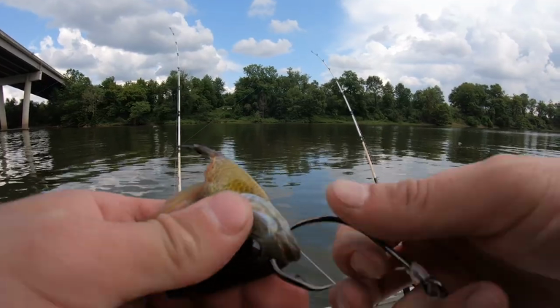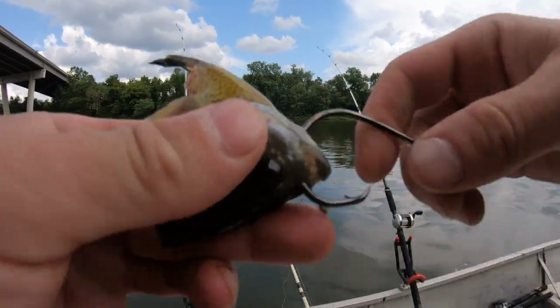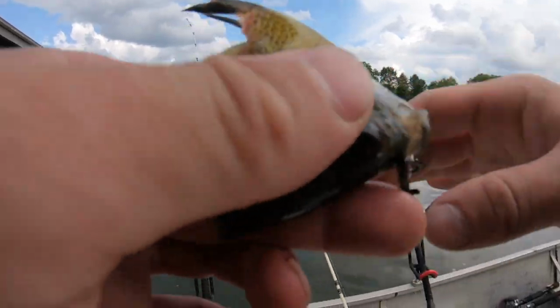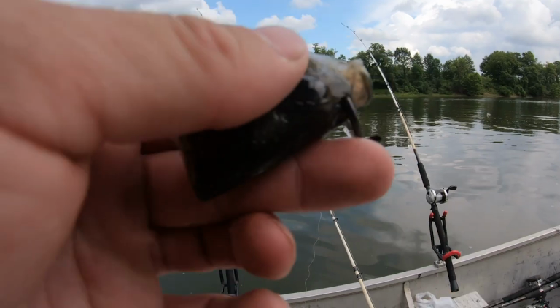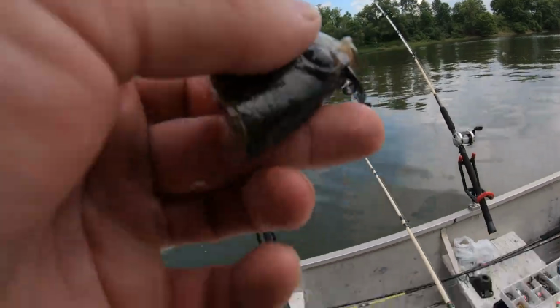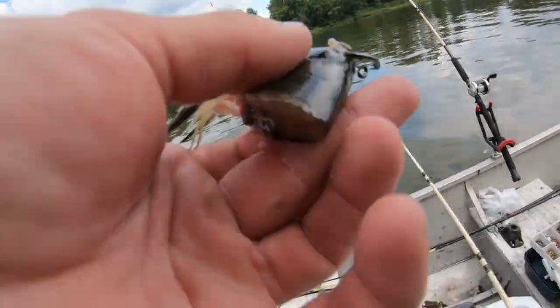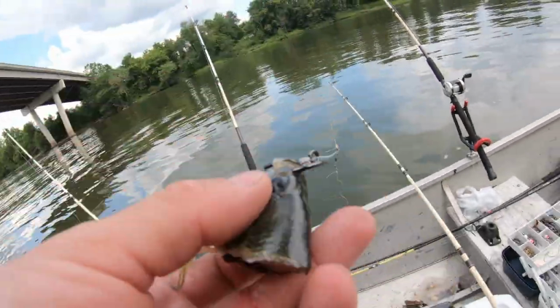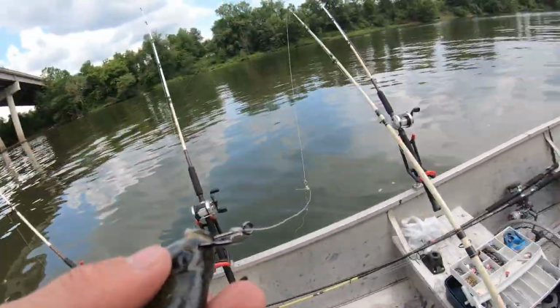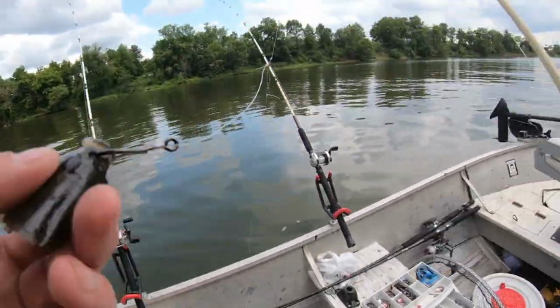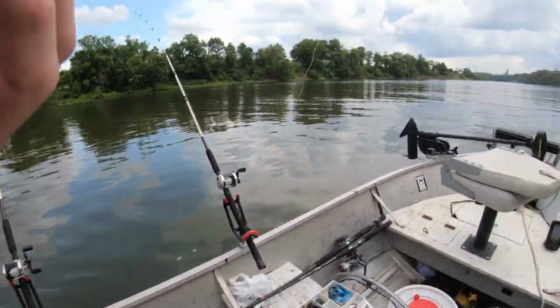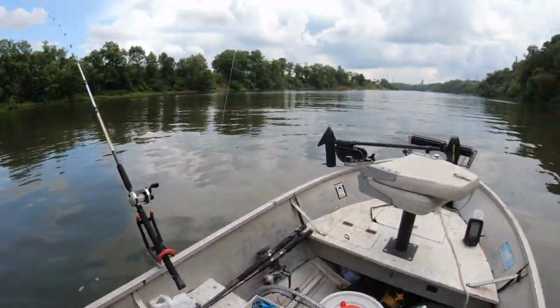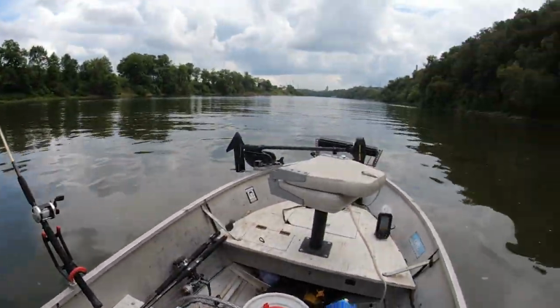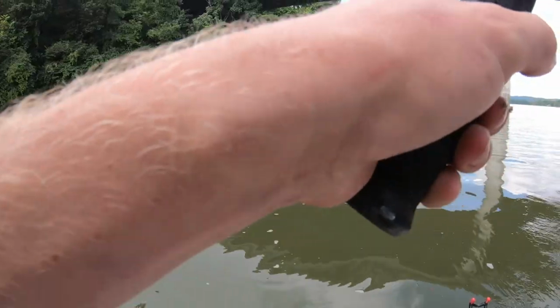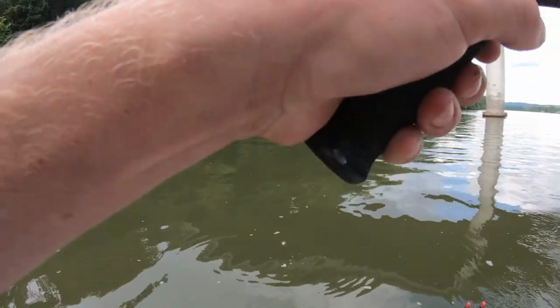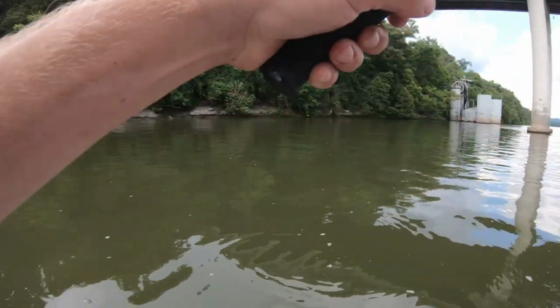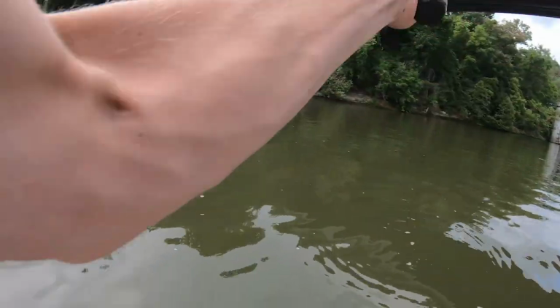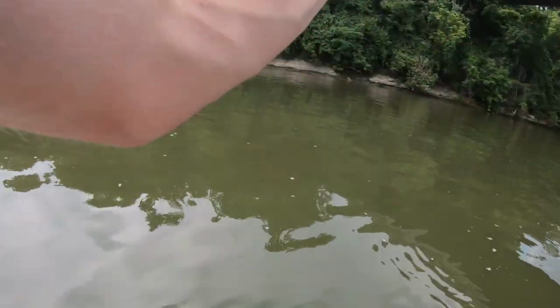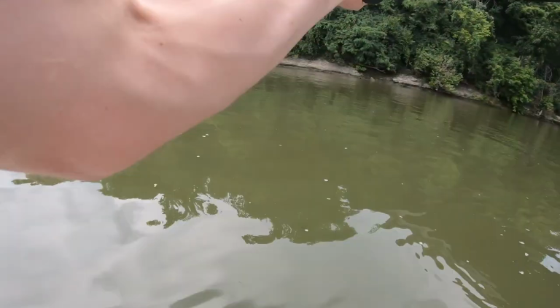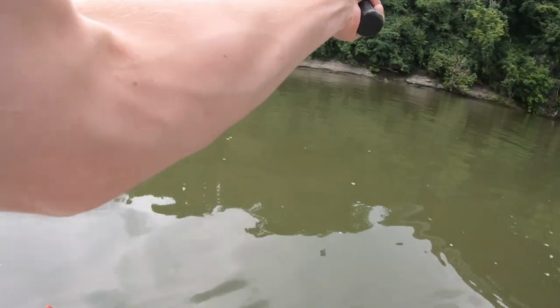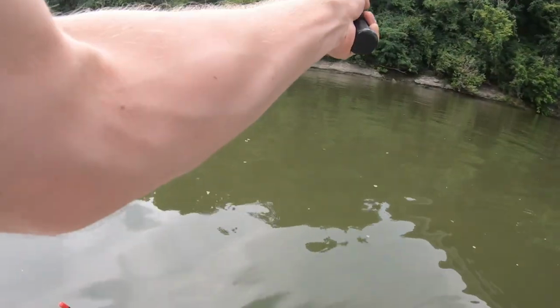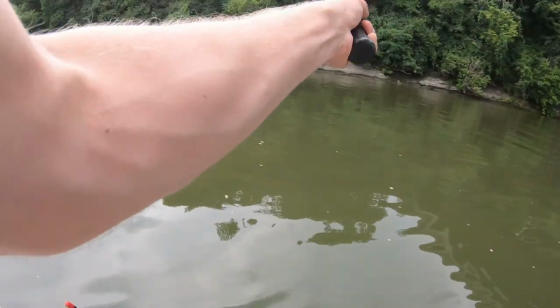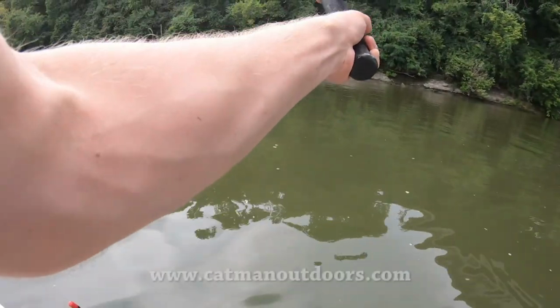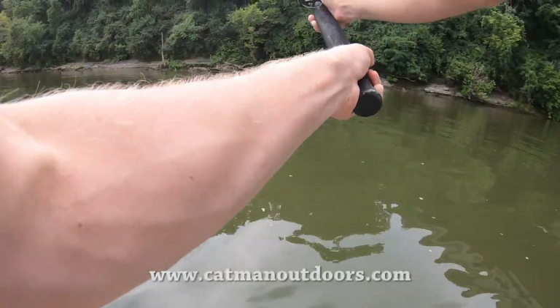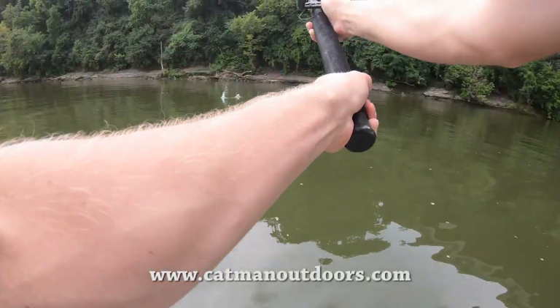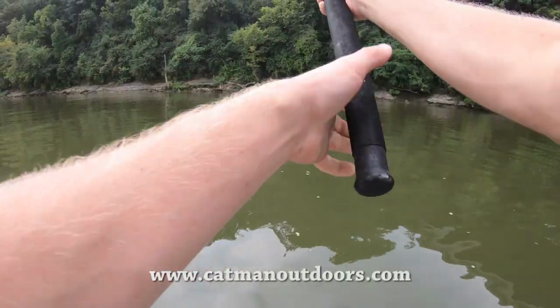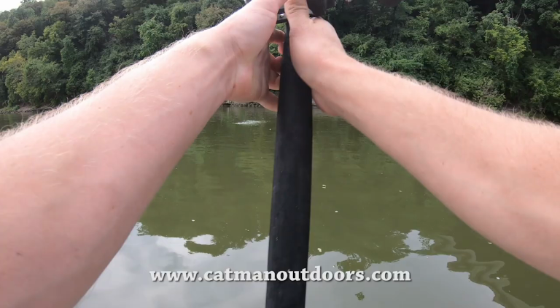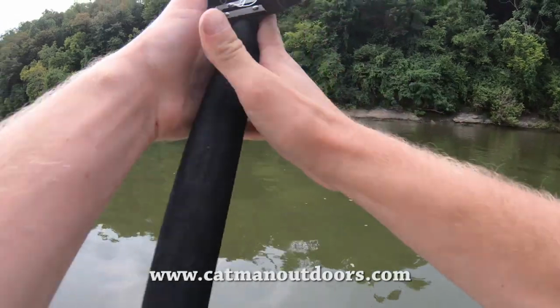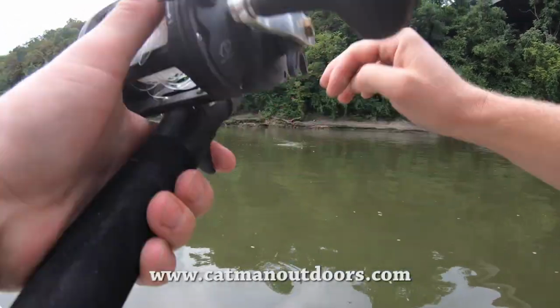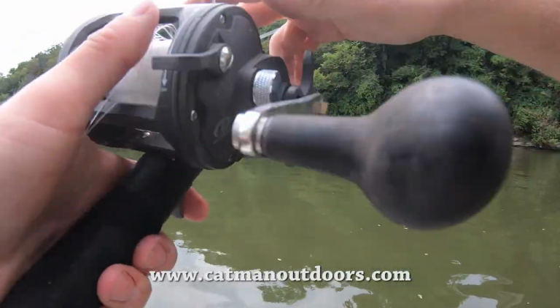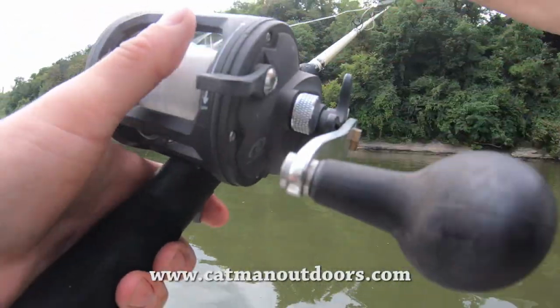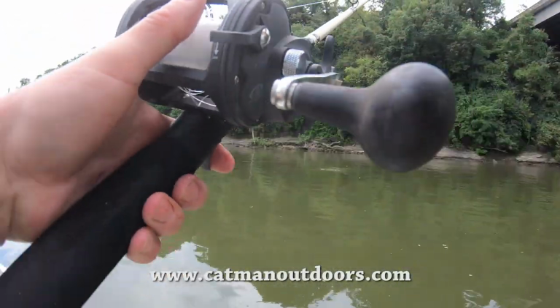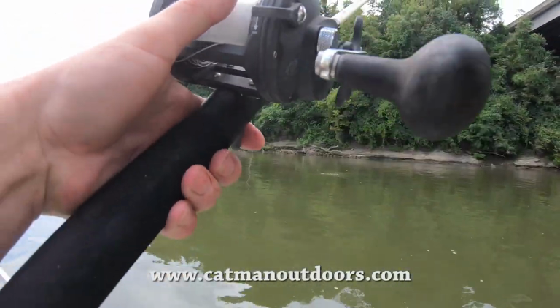Head is the best part. Bird nest — that's great.